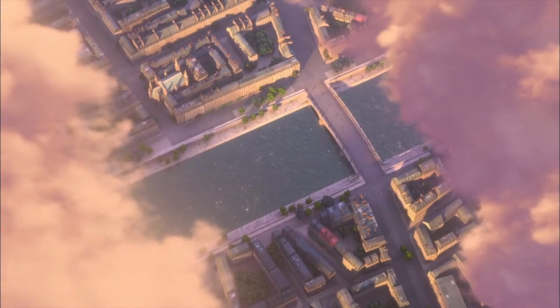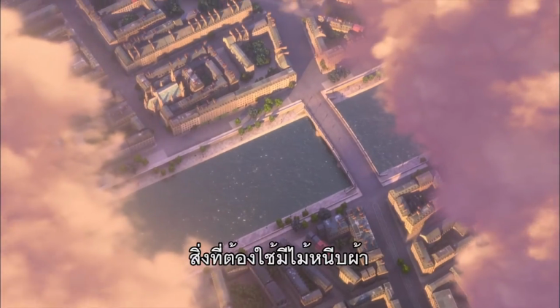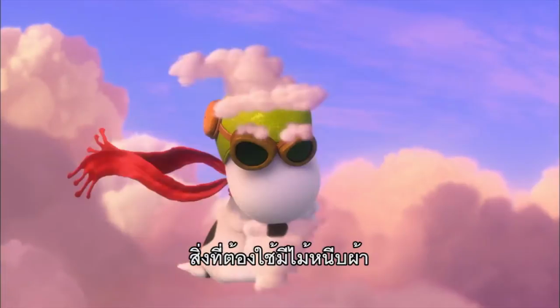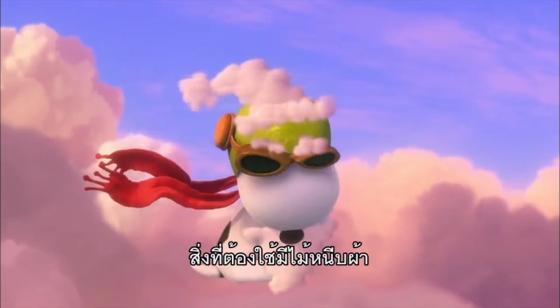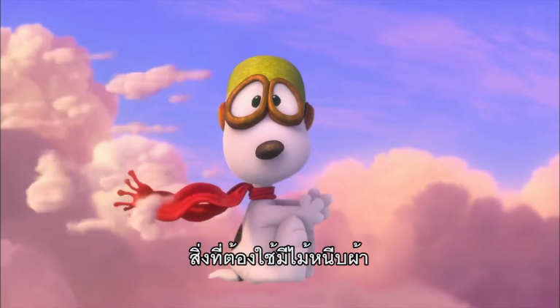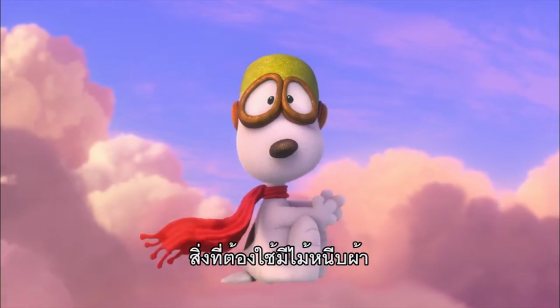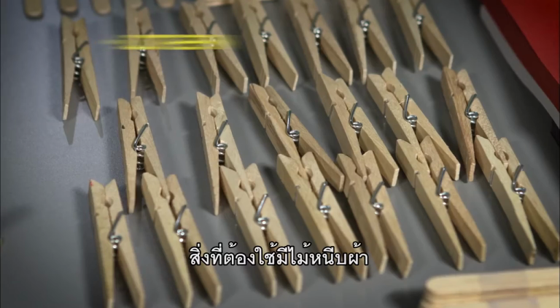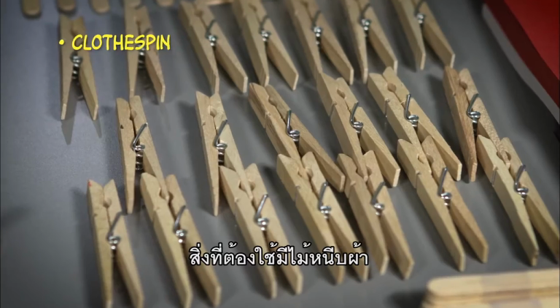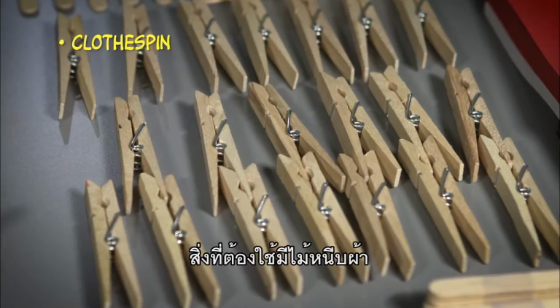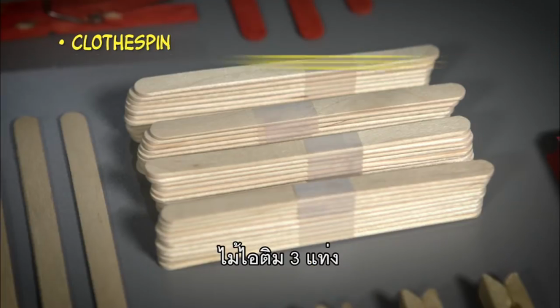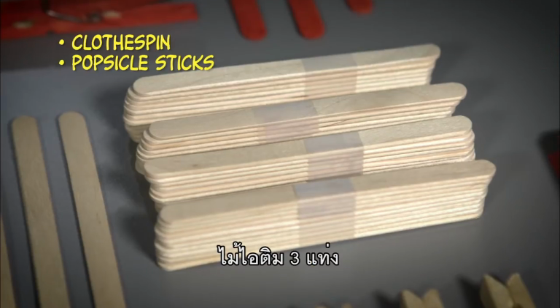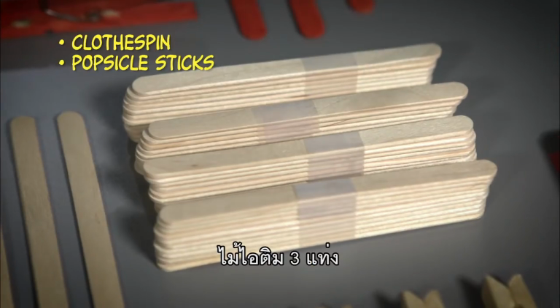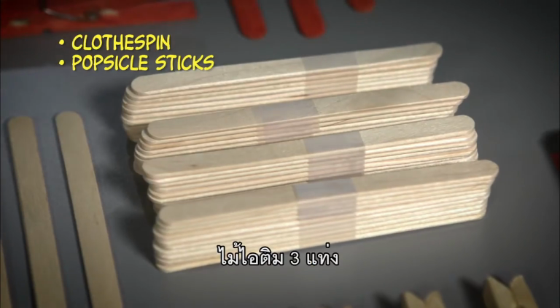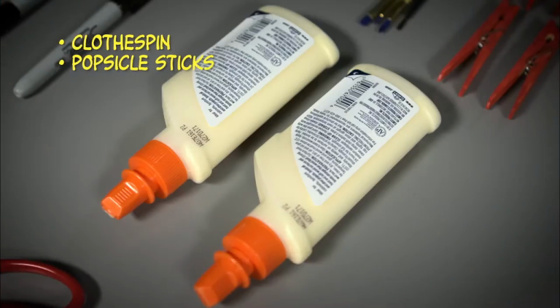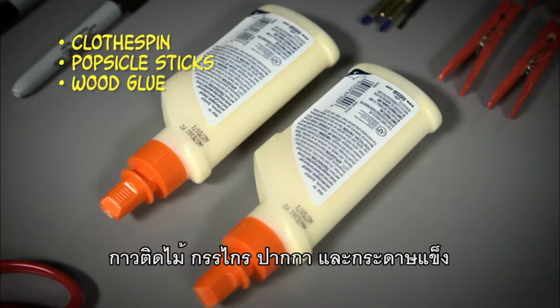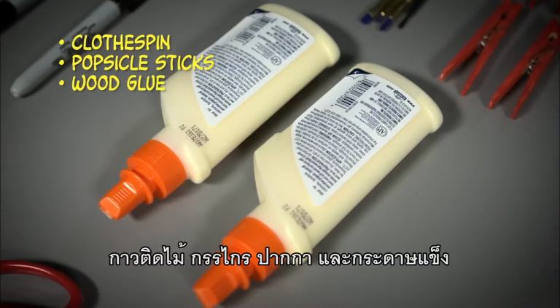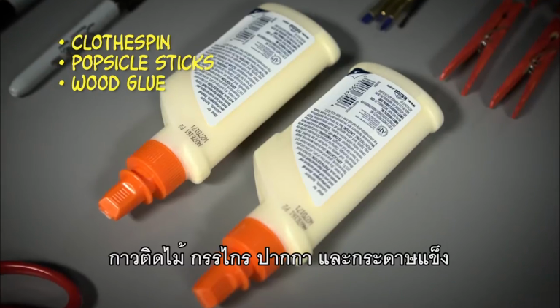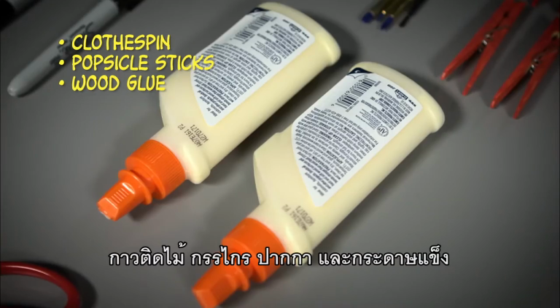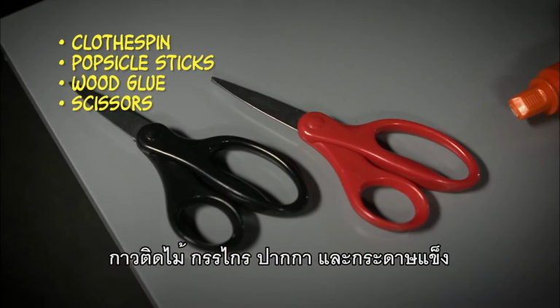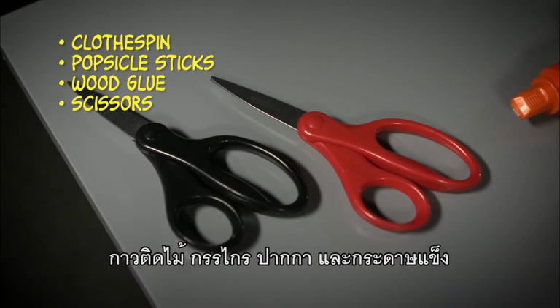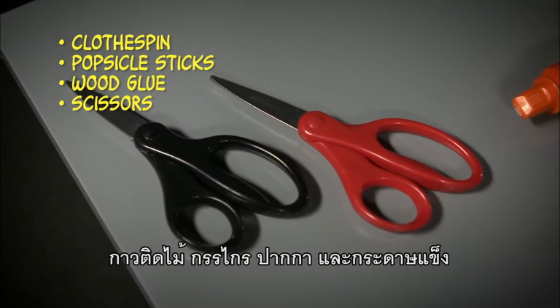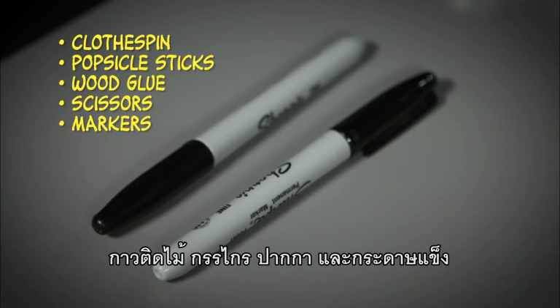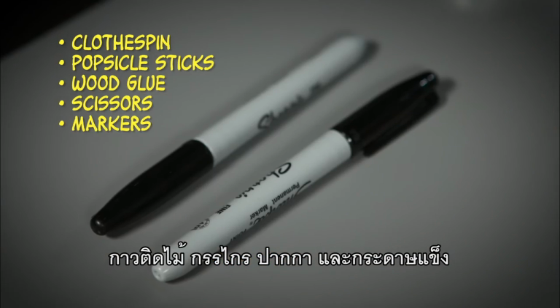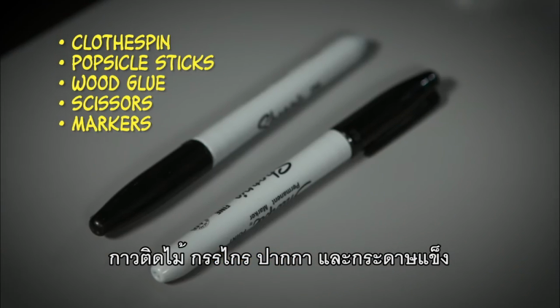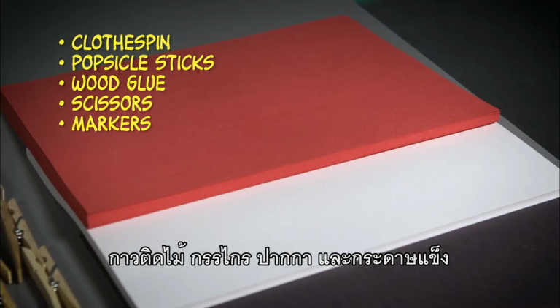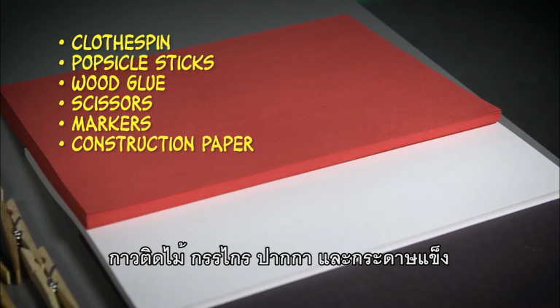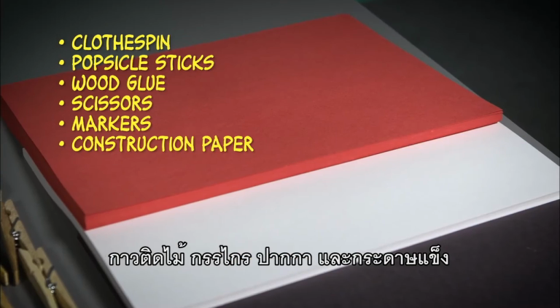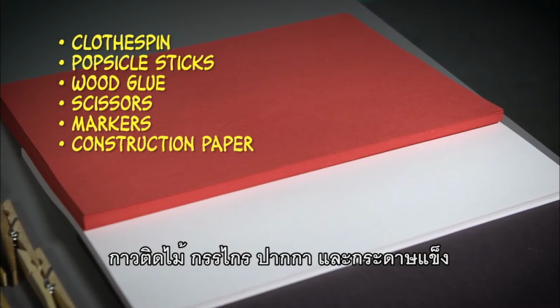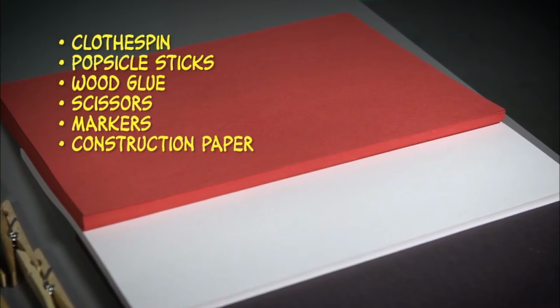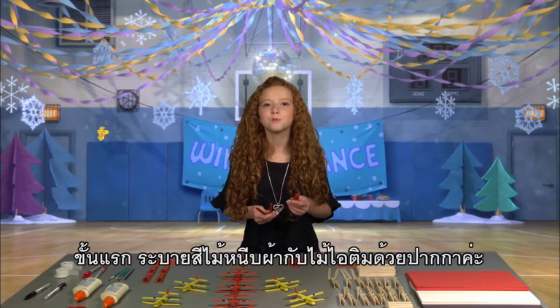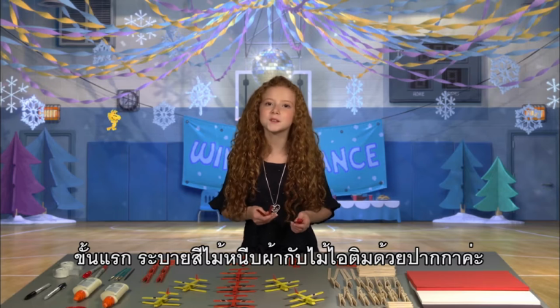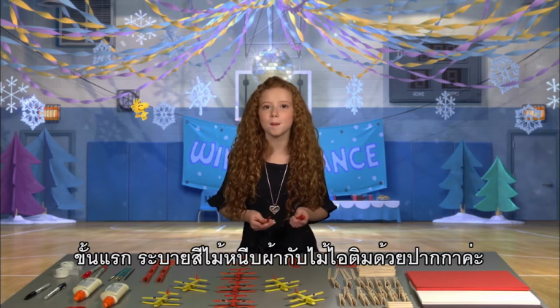All it takes is a clothespin, three popsicle sticks, some wood glue, scissors, markers, and some construction paper.